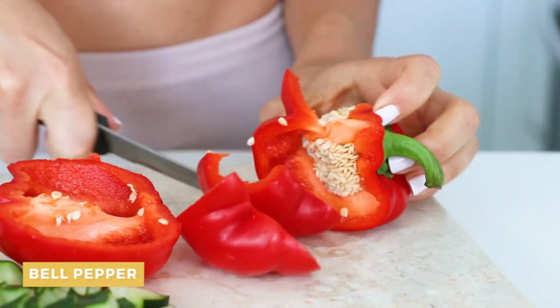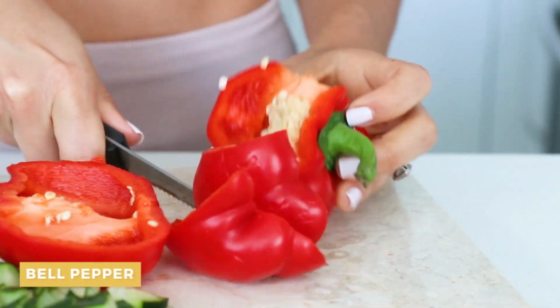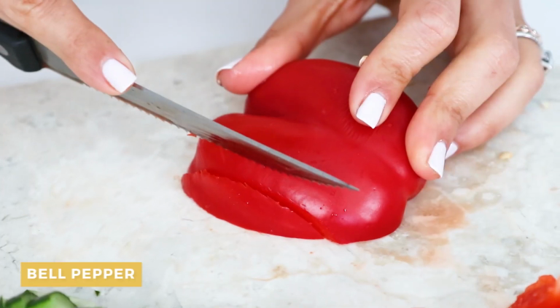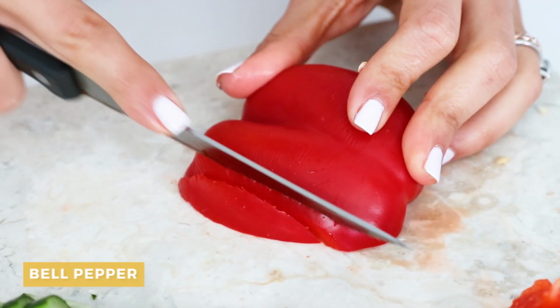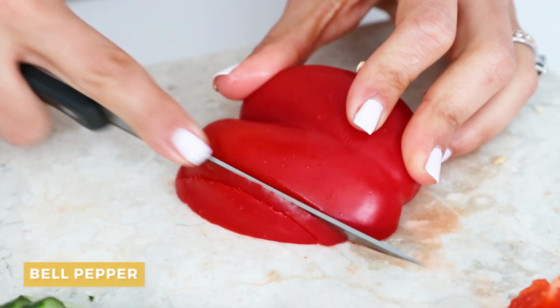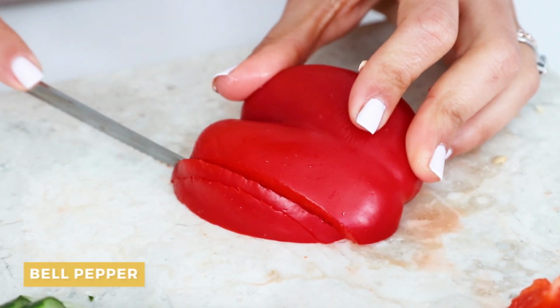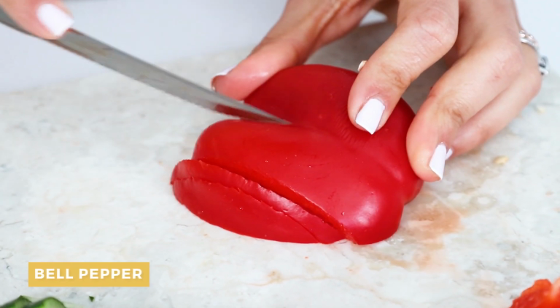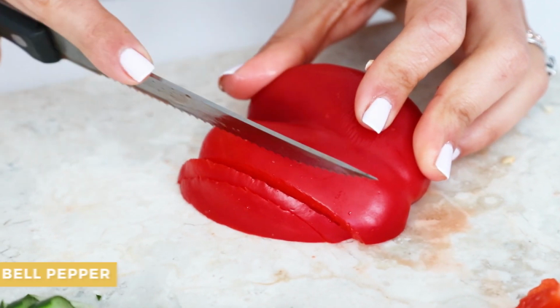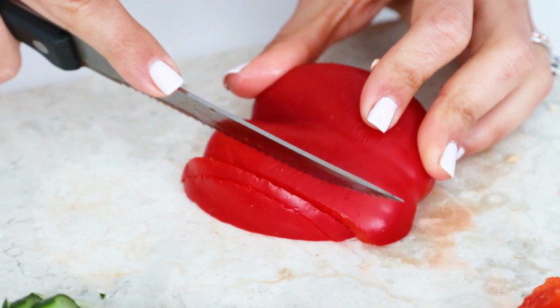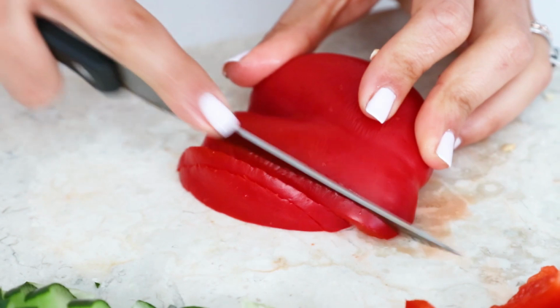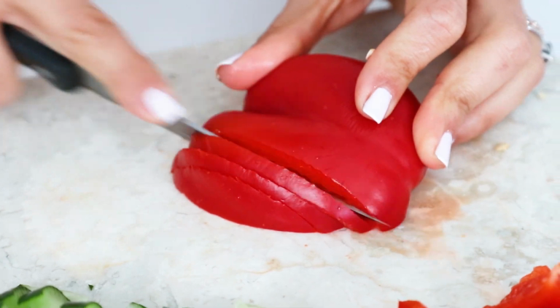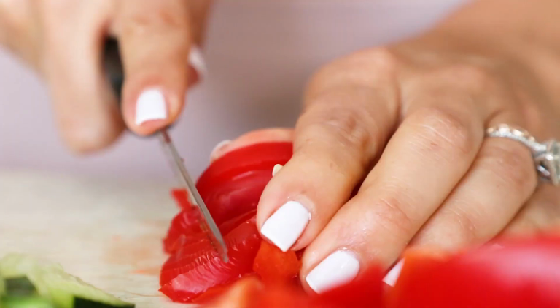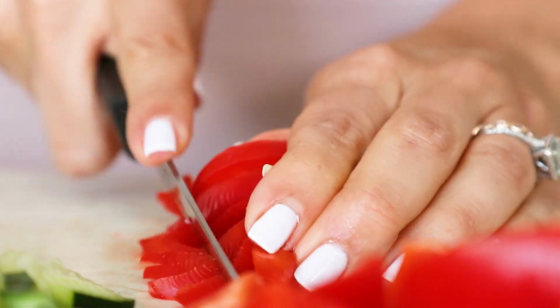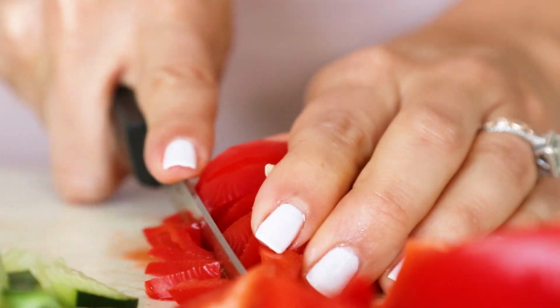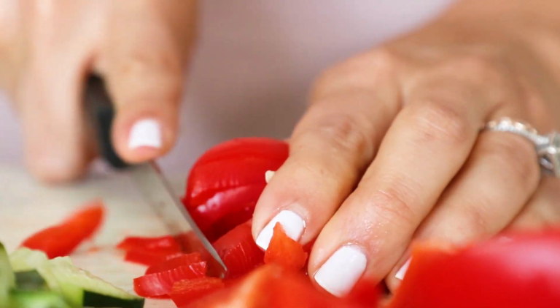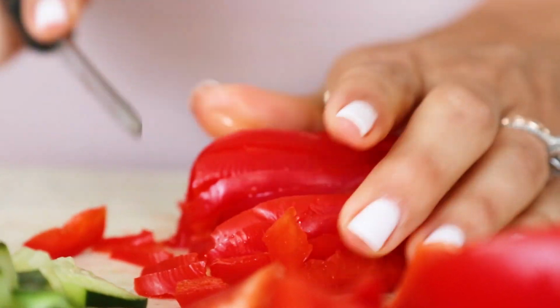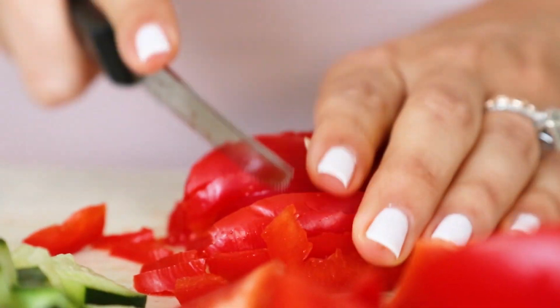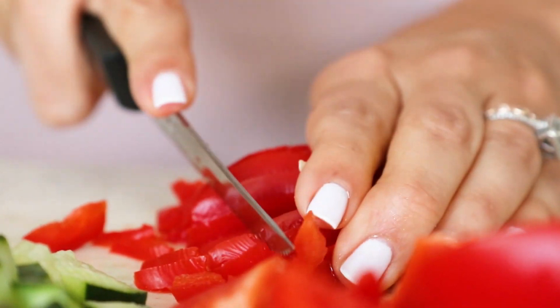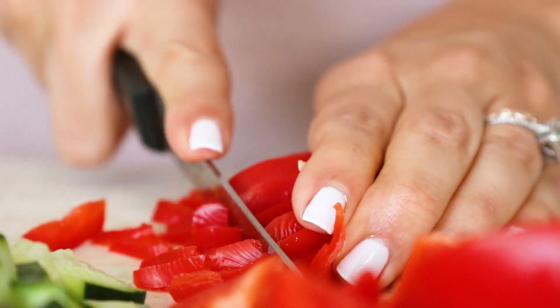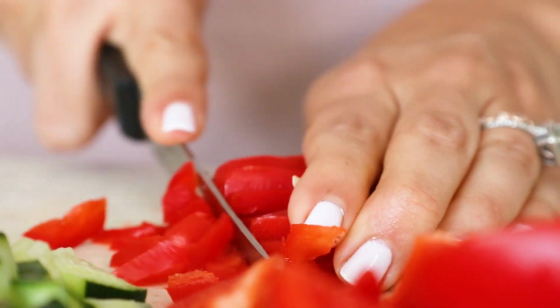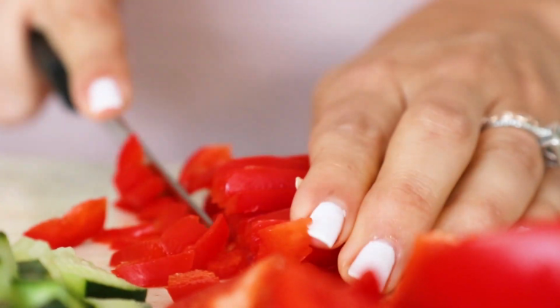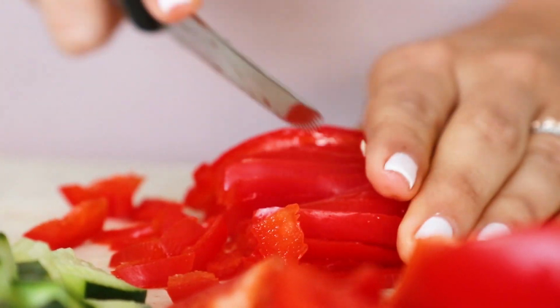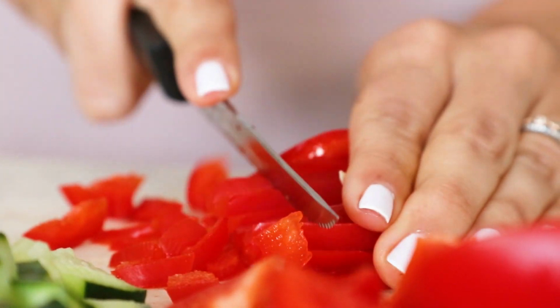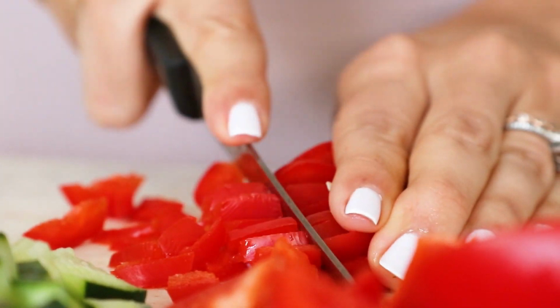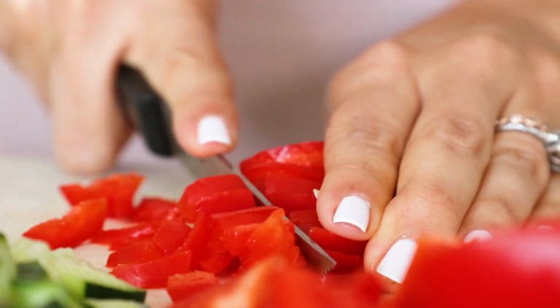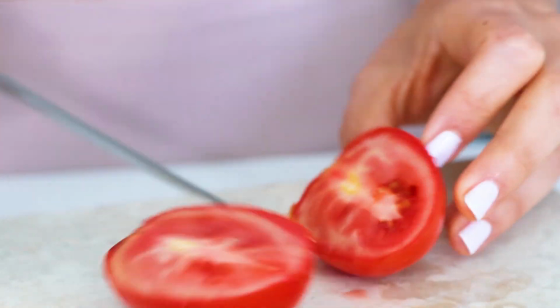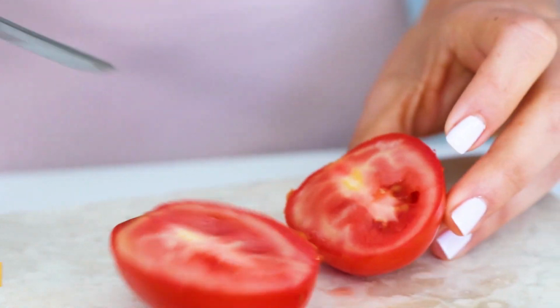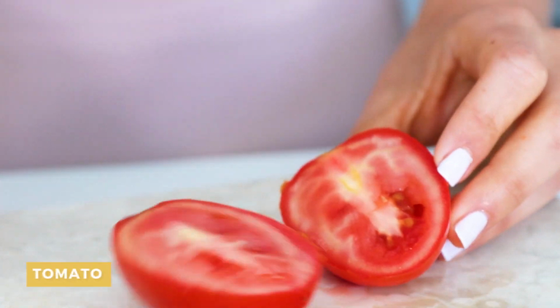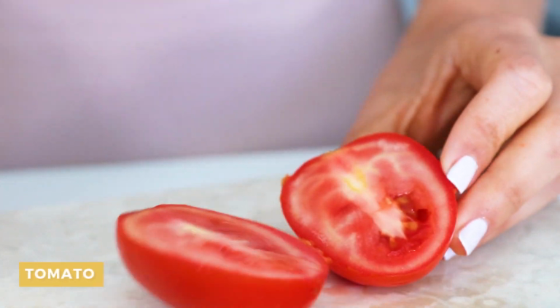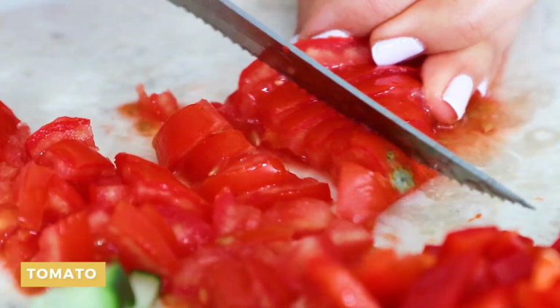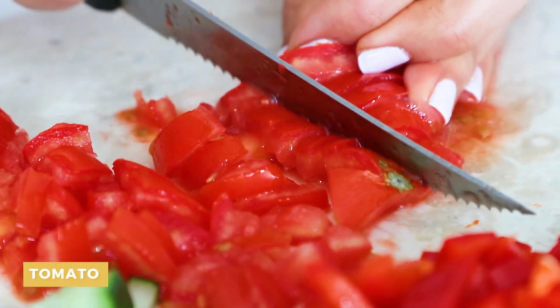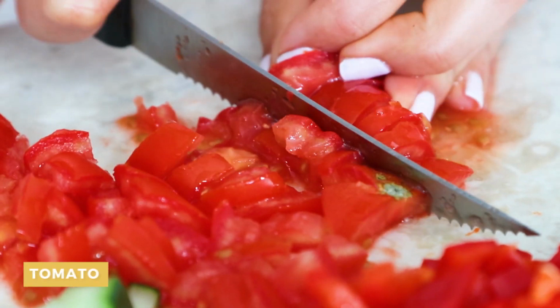The trick is it has to be finely chopped, so it has to be small.